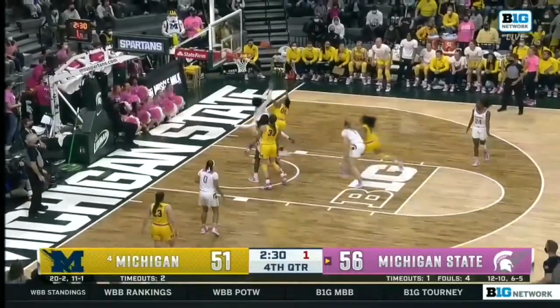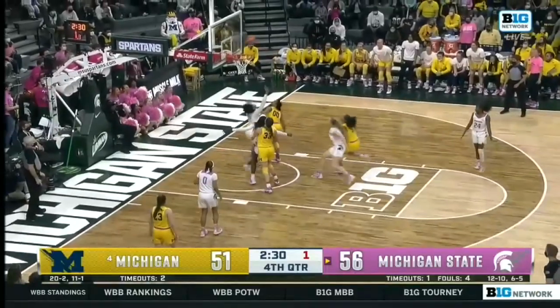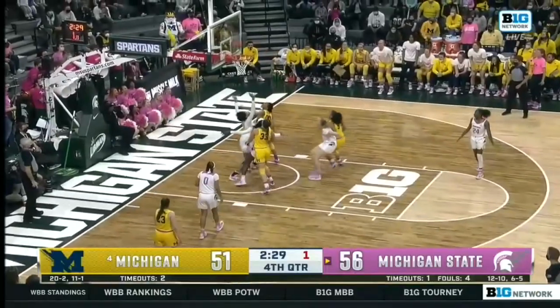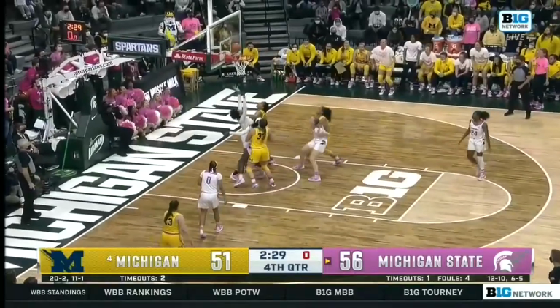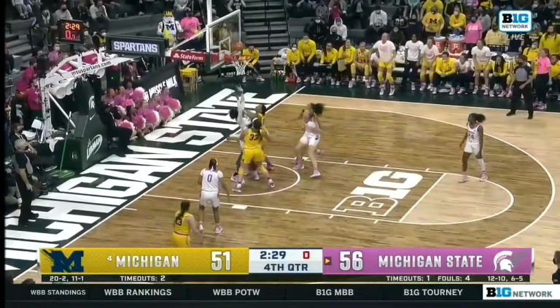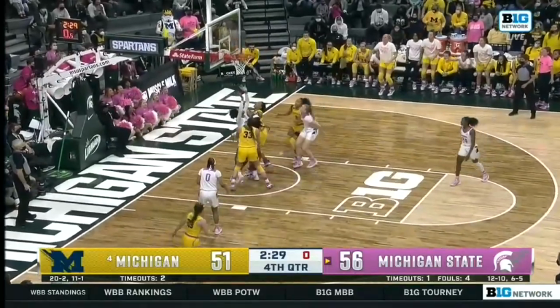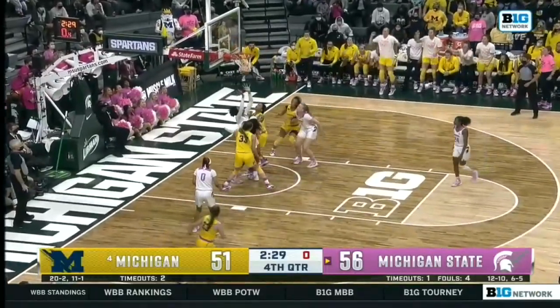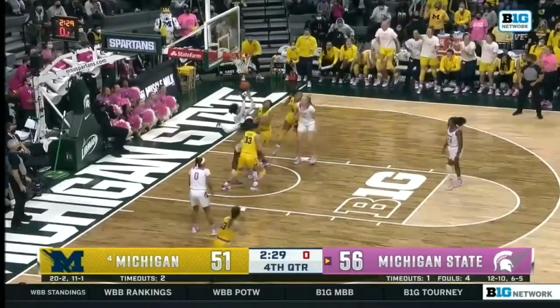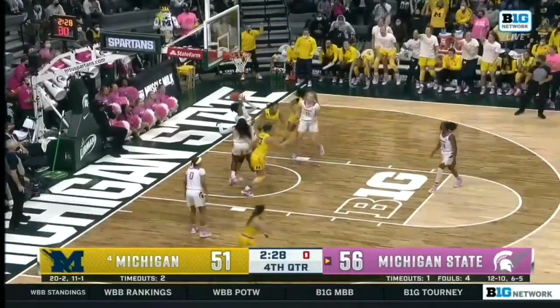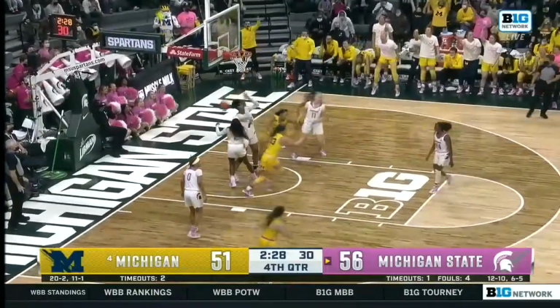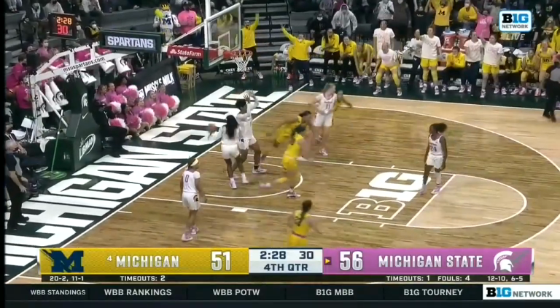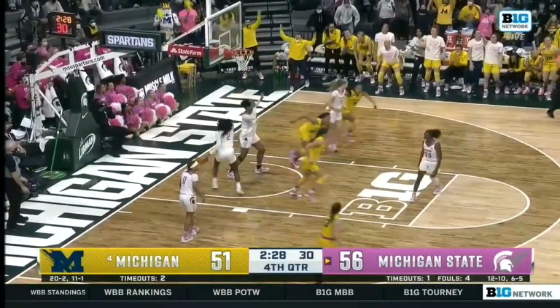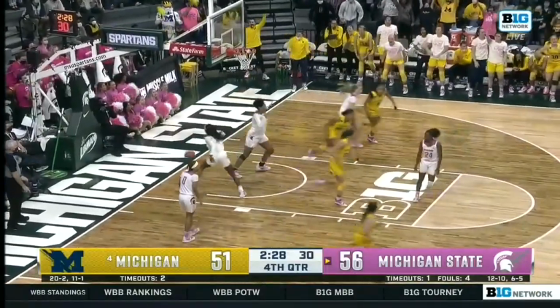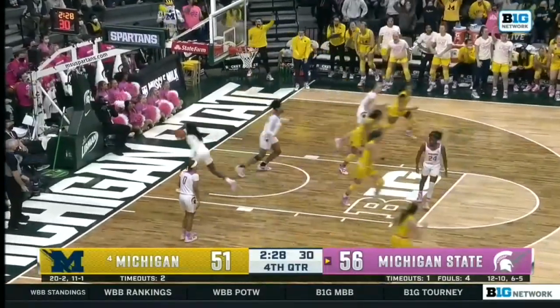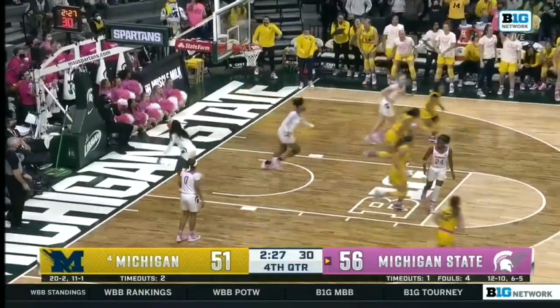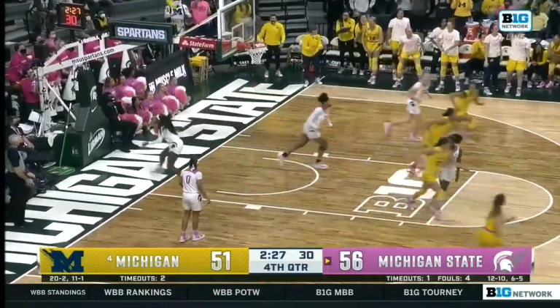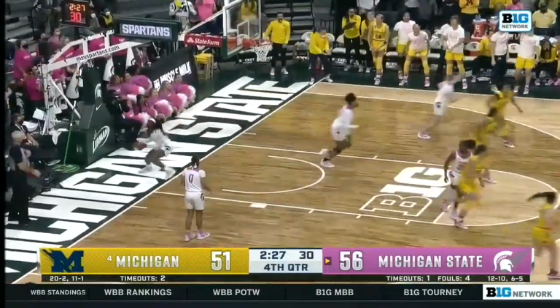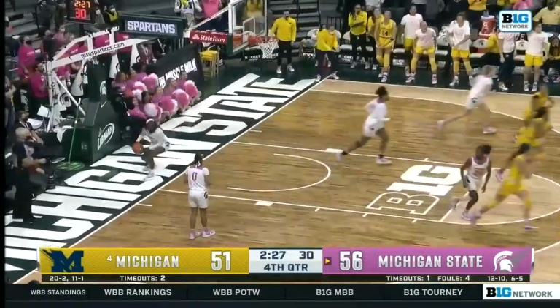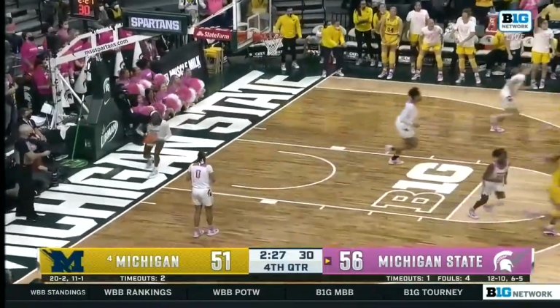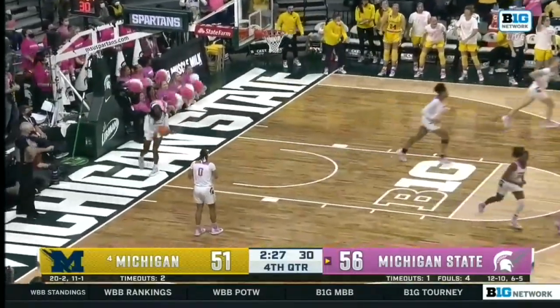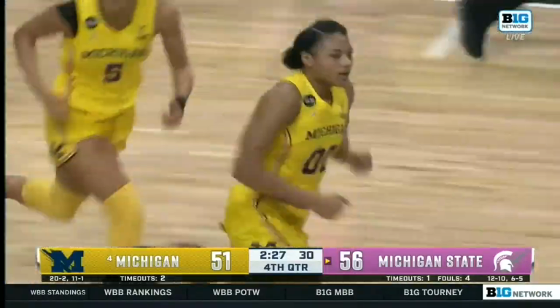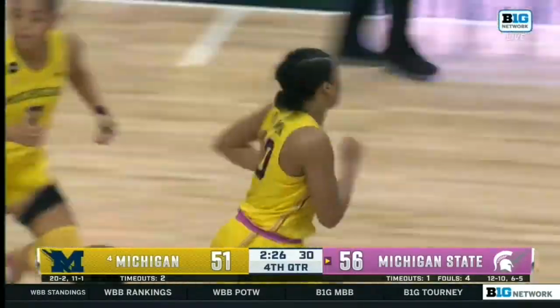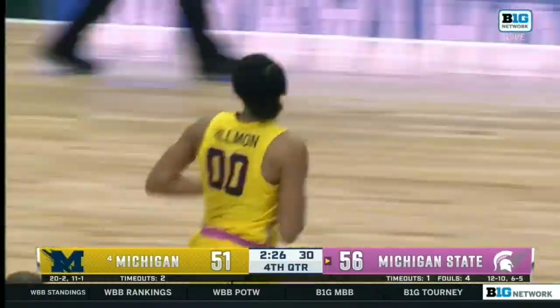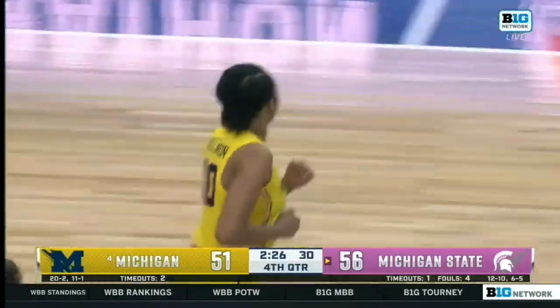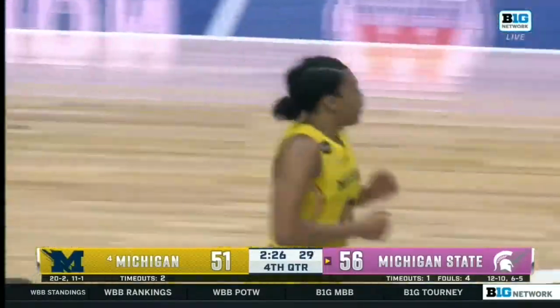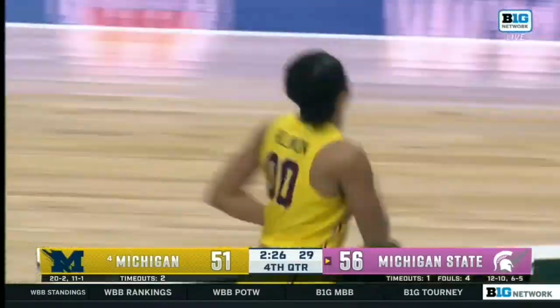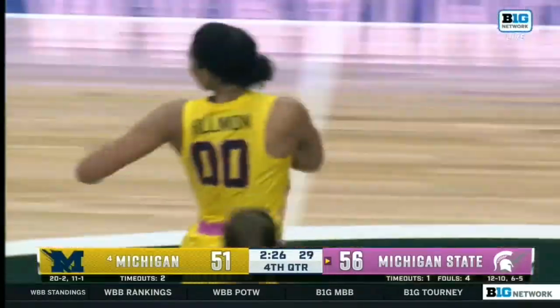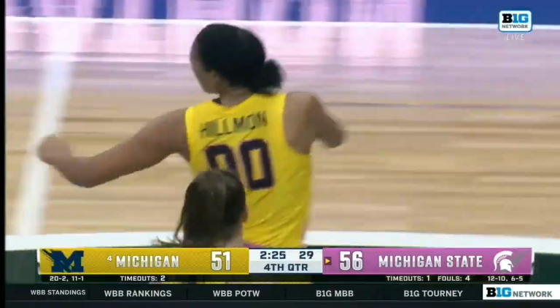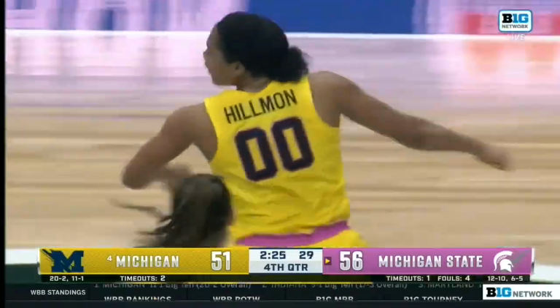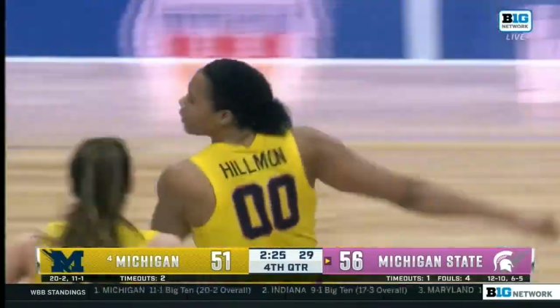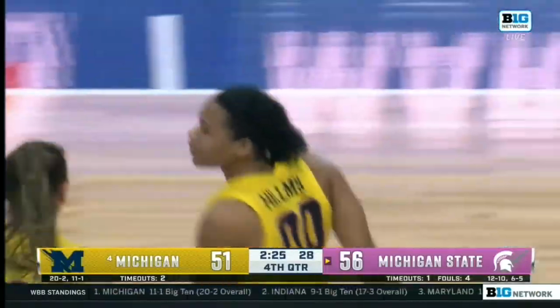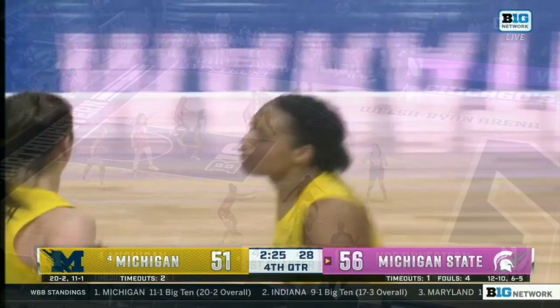Hillman driving and finishing in a desperate moment for the offense.